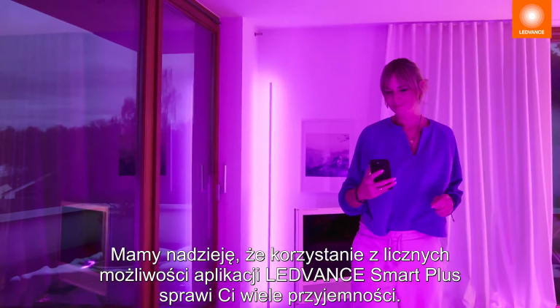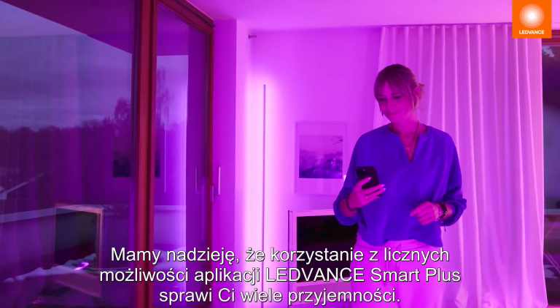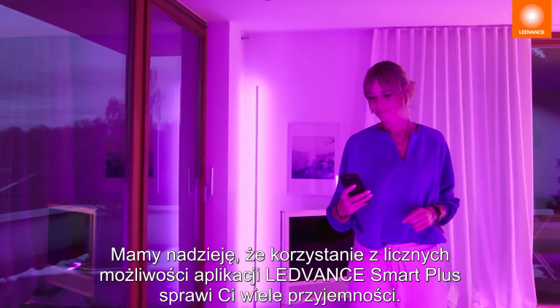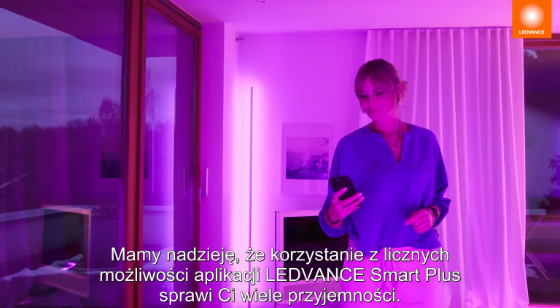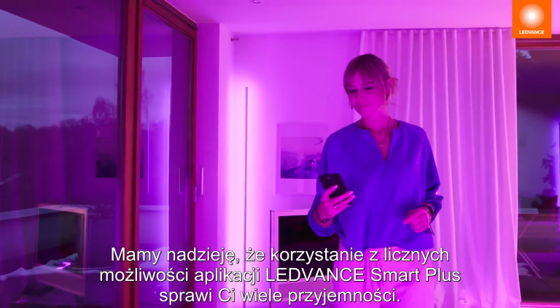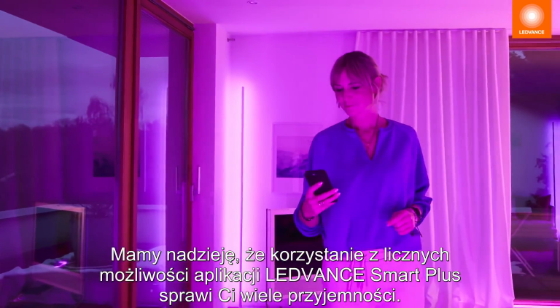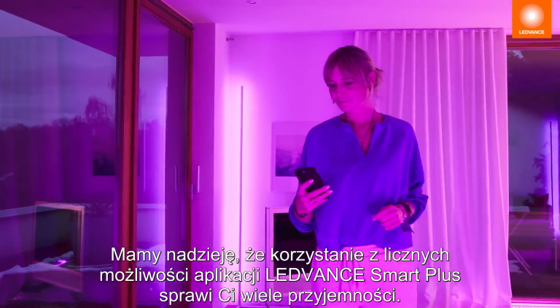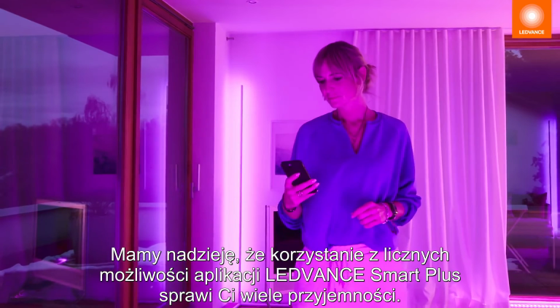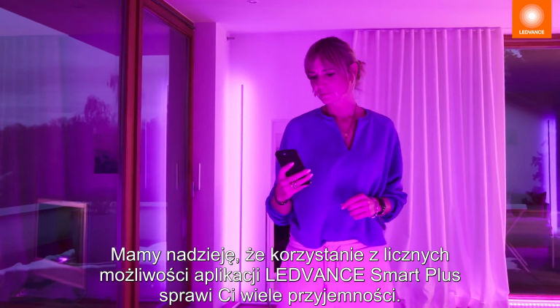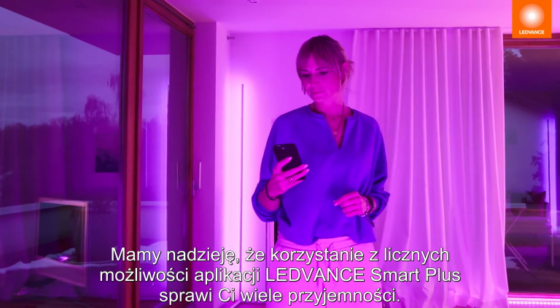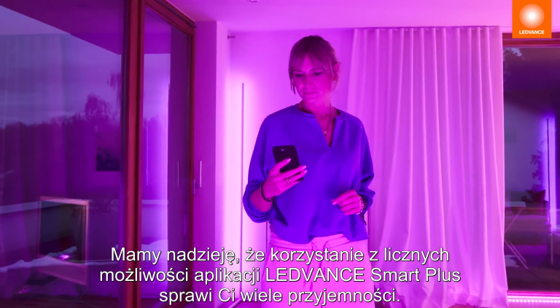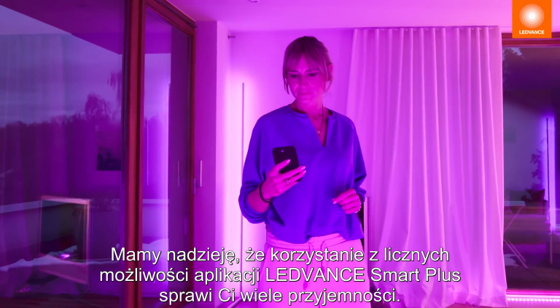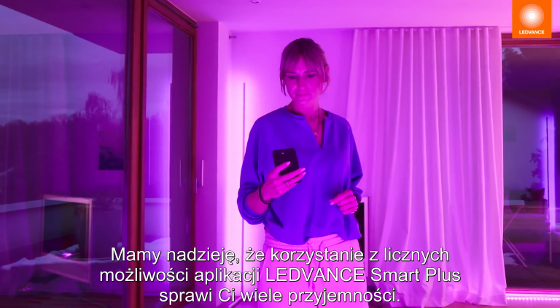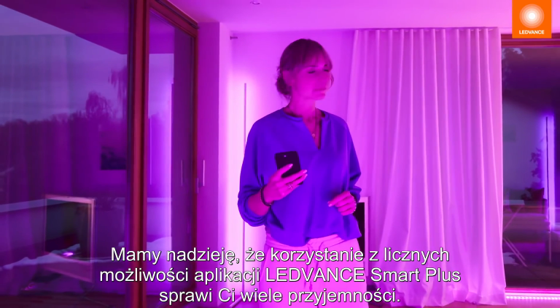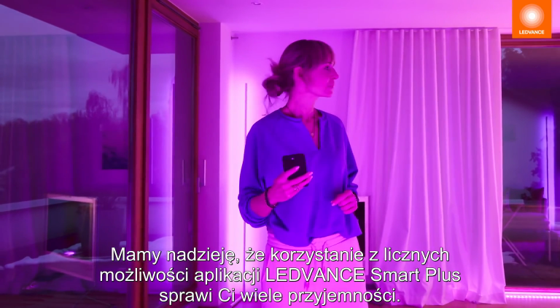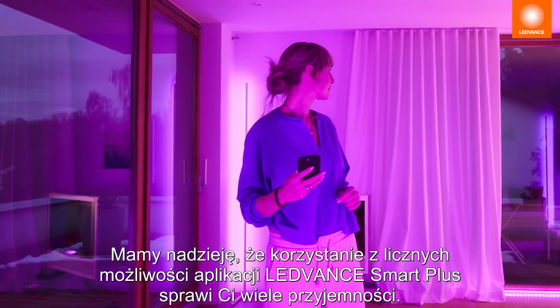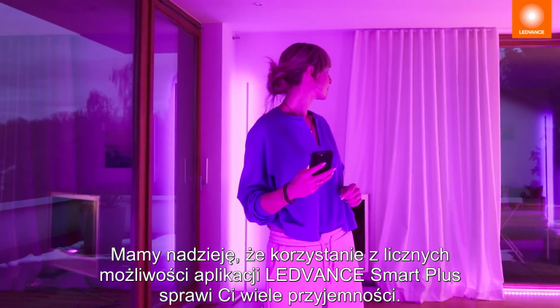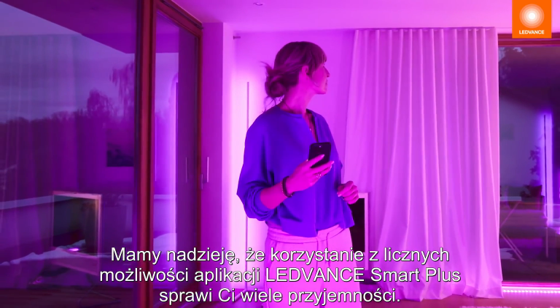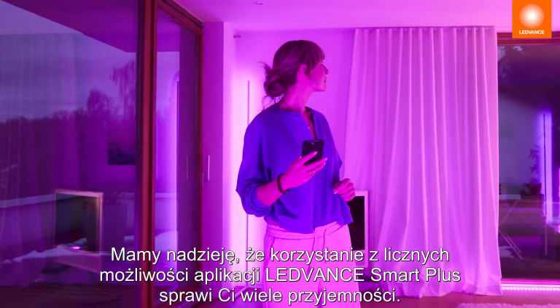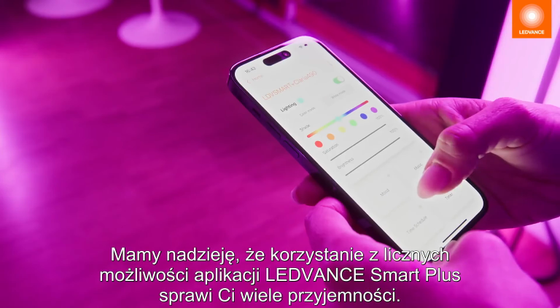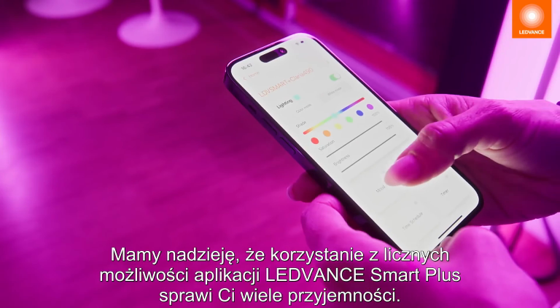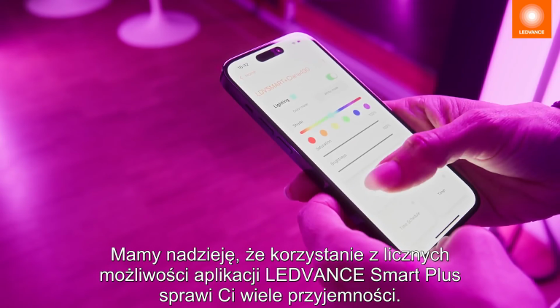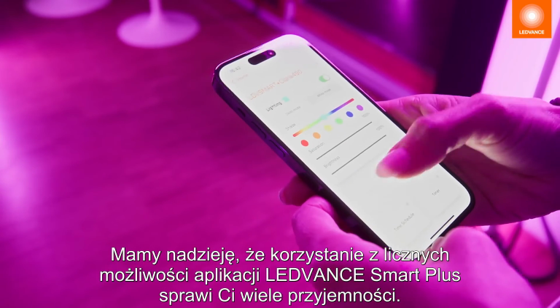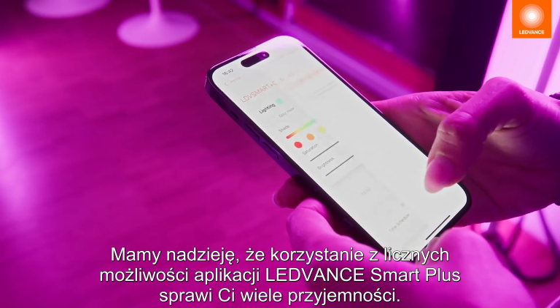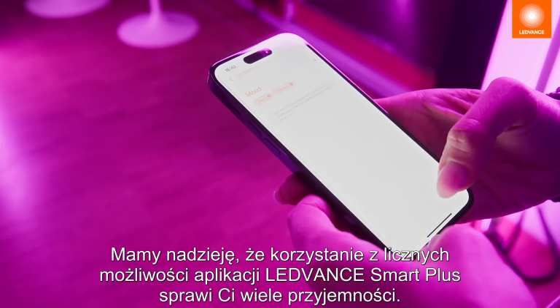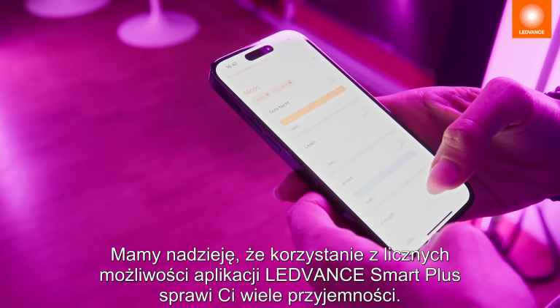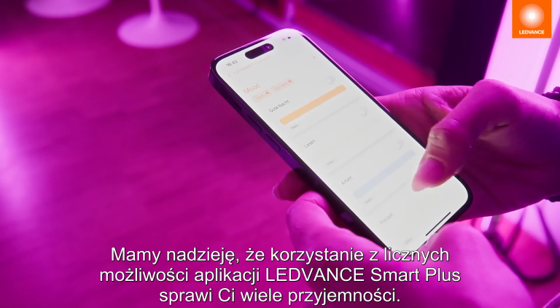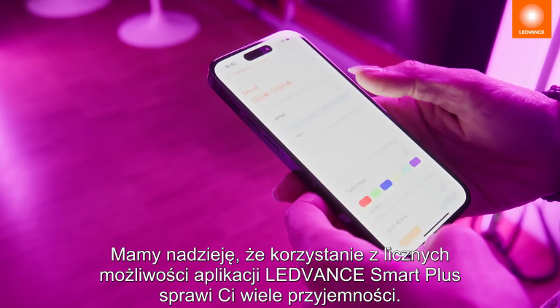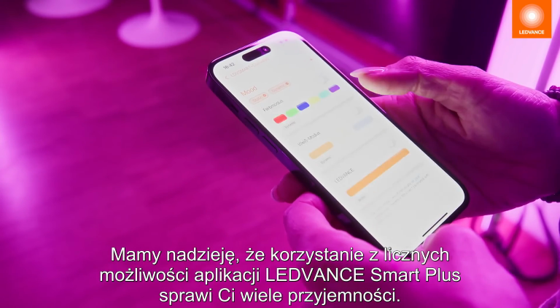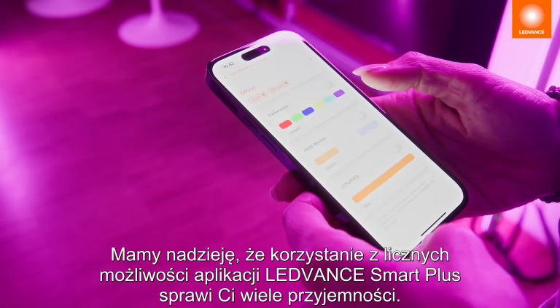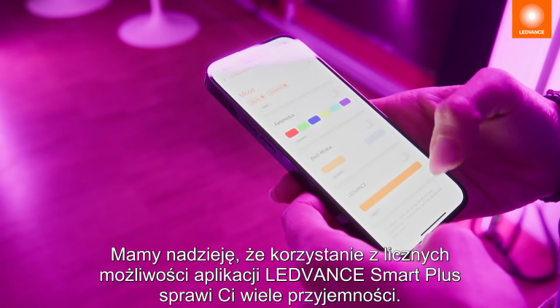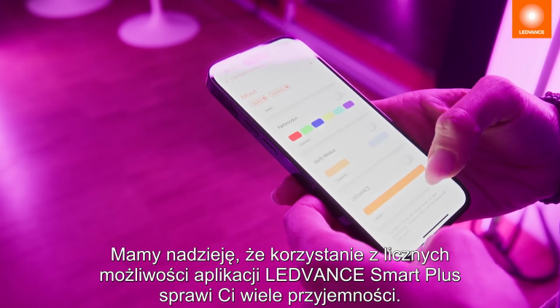We hope you enjoy using the many possibilities of the LEDVANCE Smart Plus app.